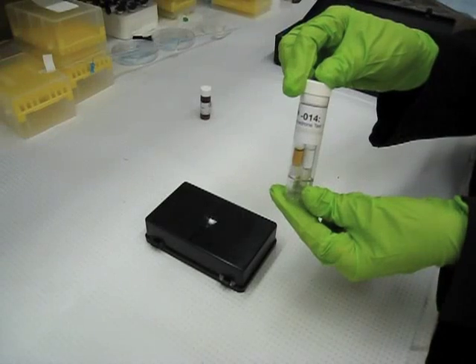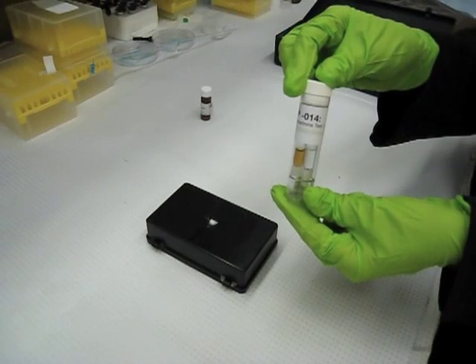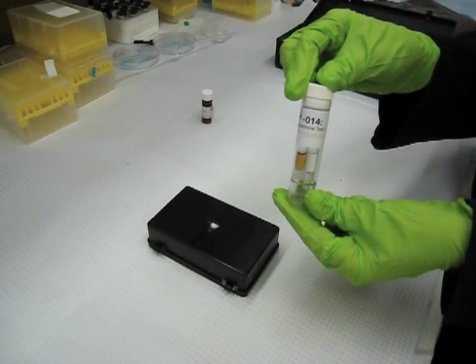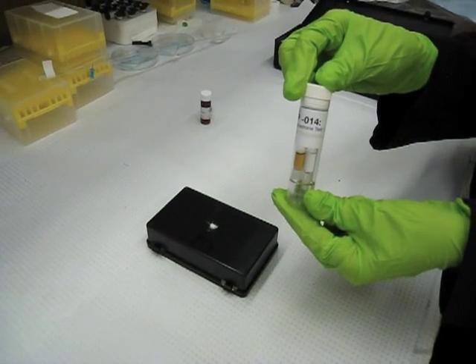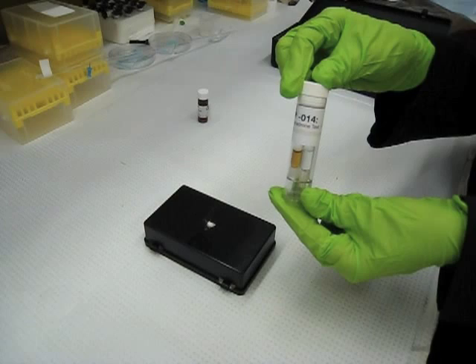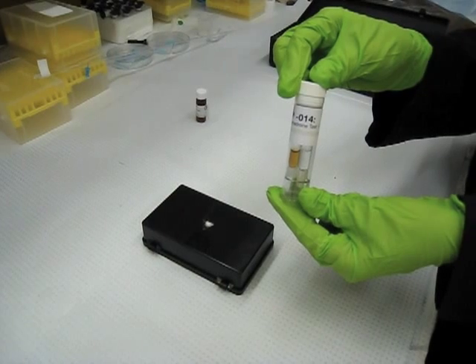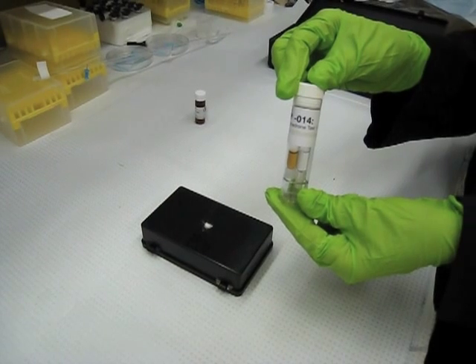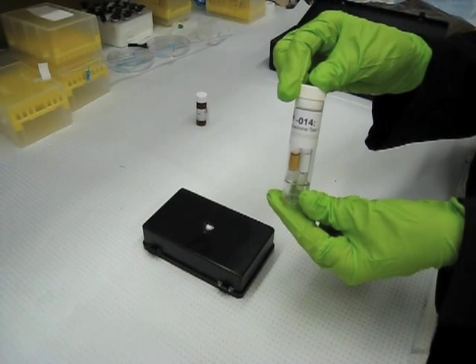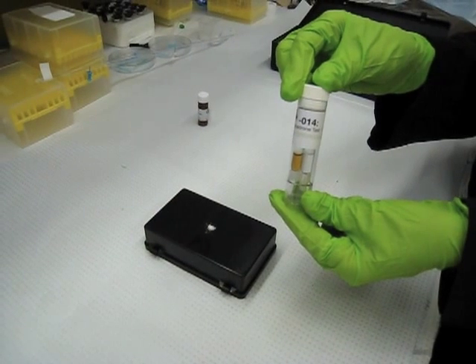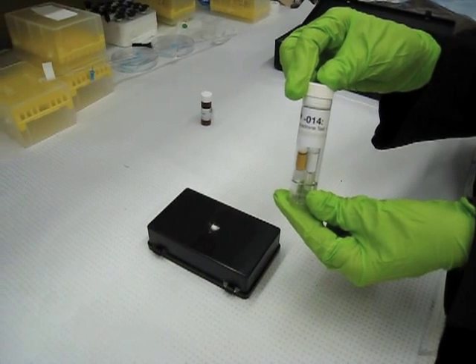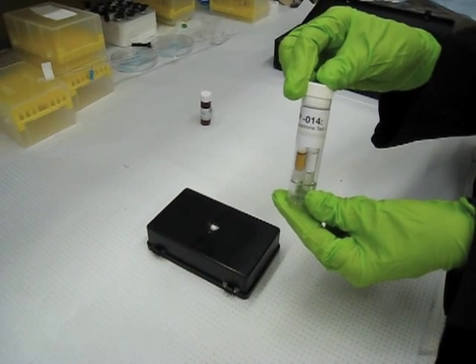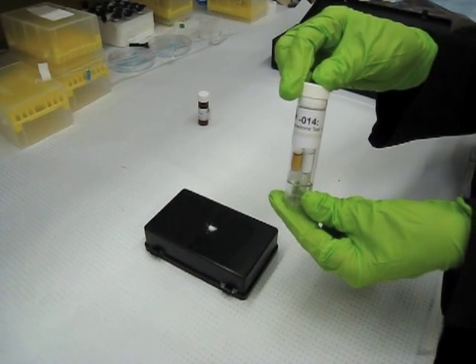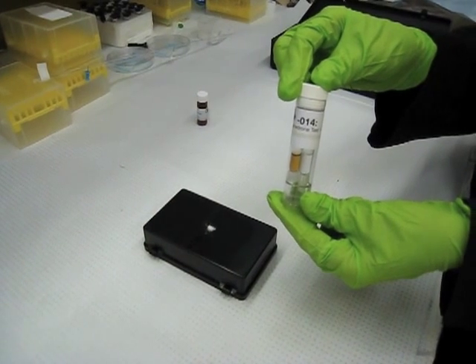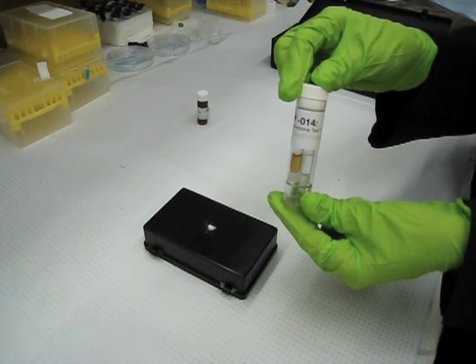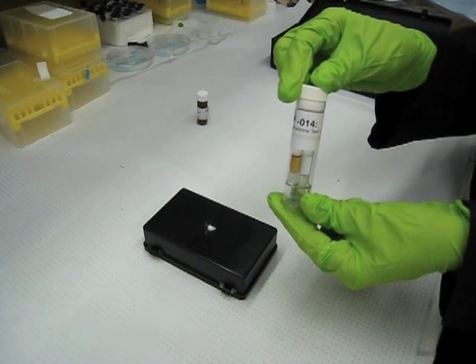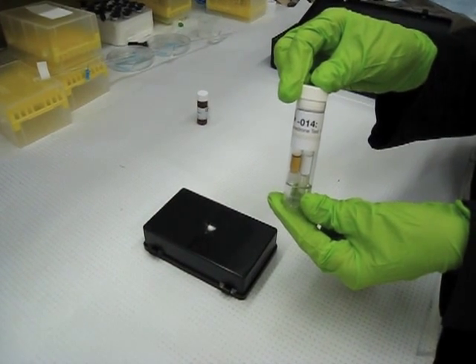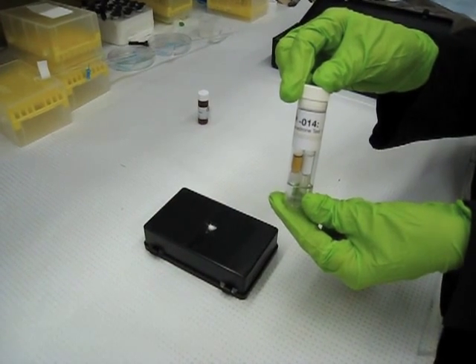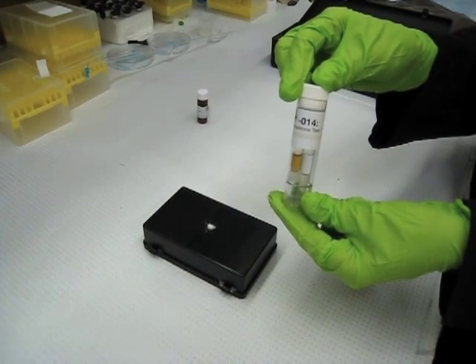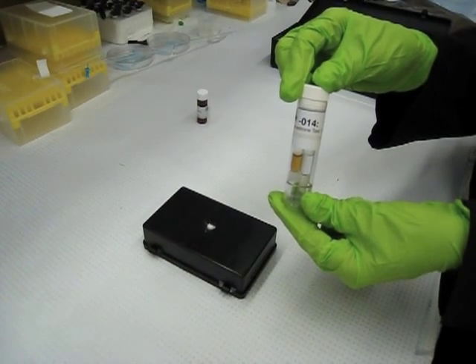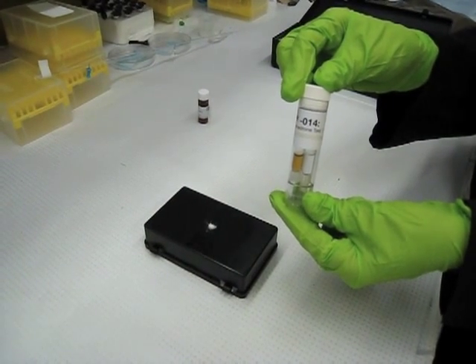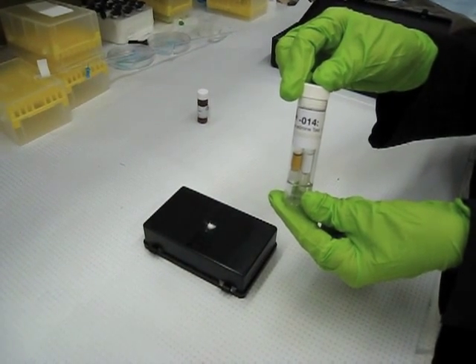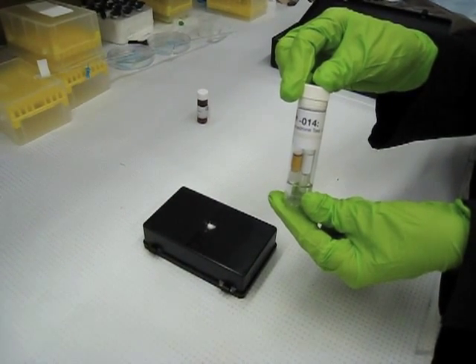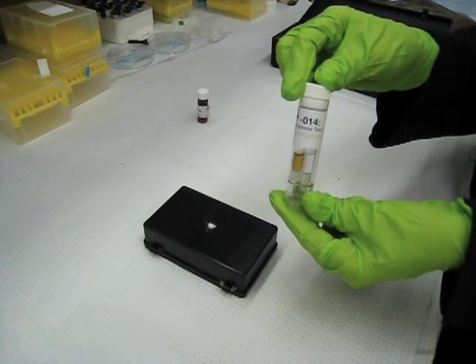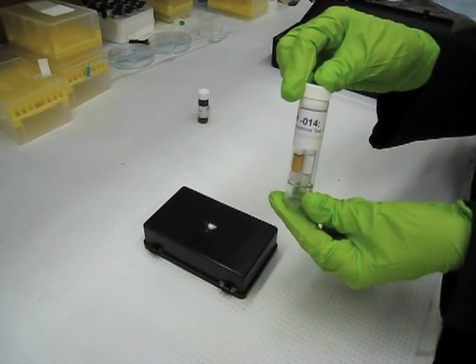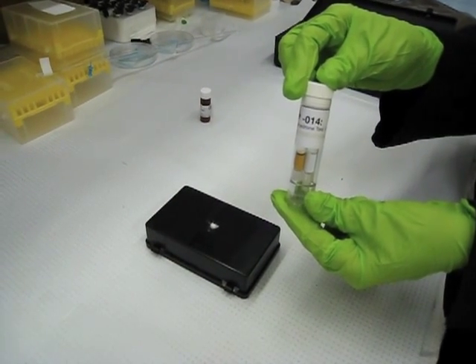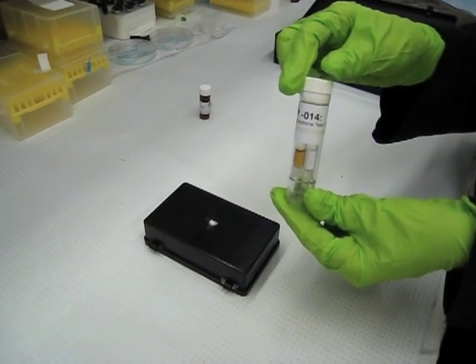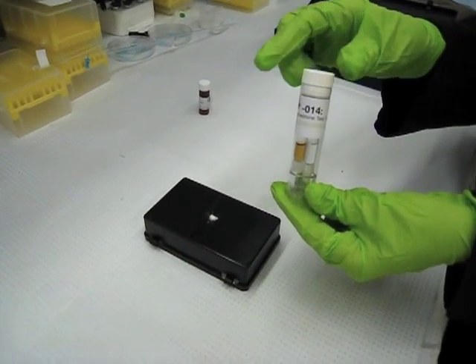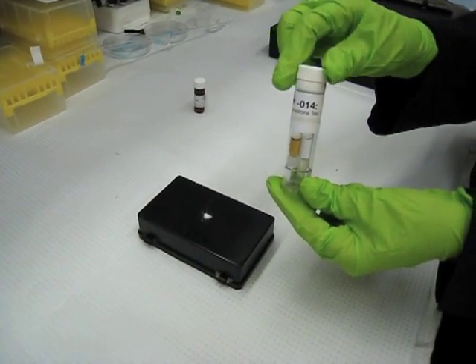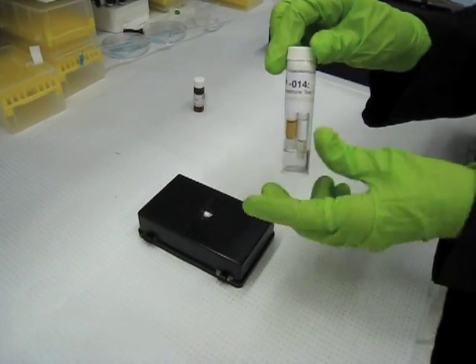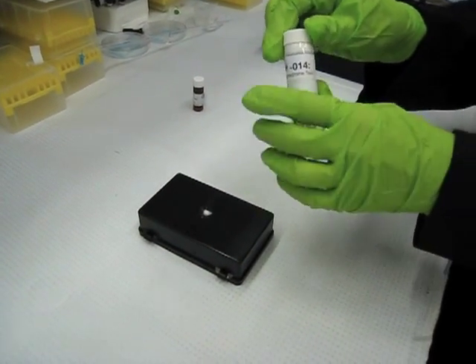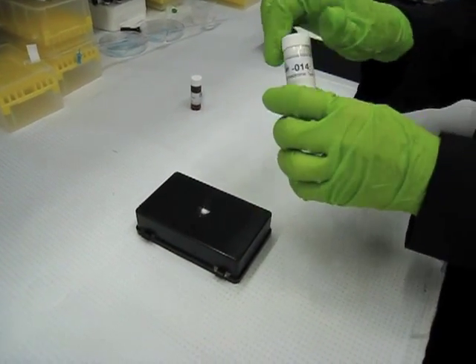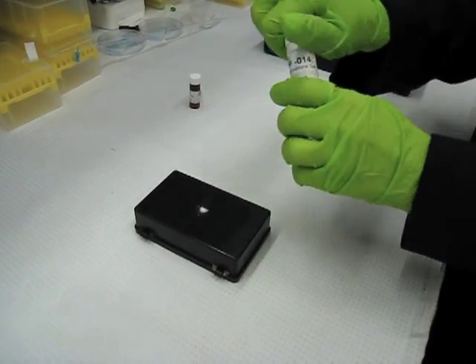This is Dabit 014 Mephedrone Test. This is test one of three.